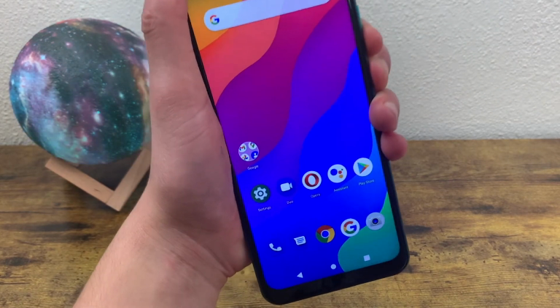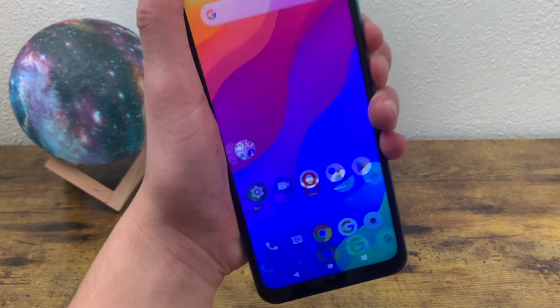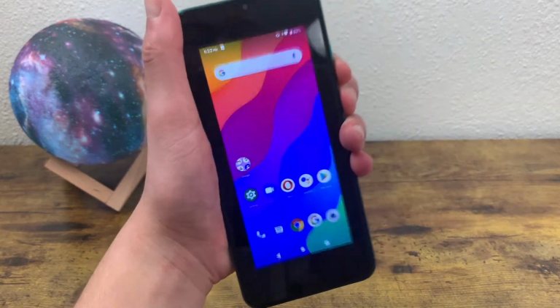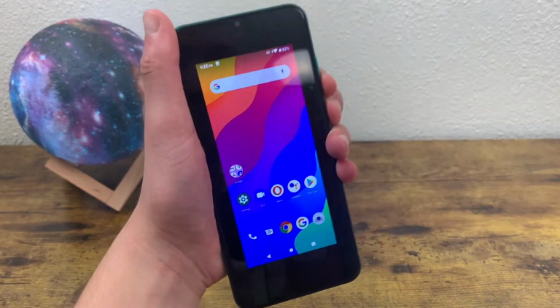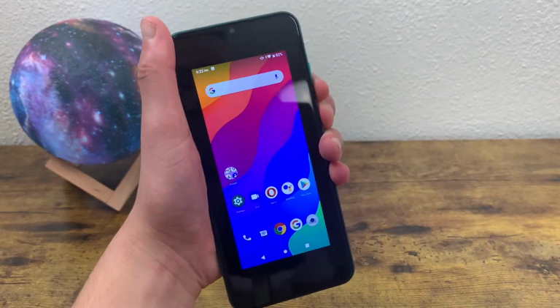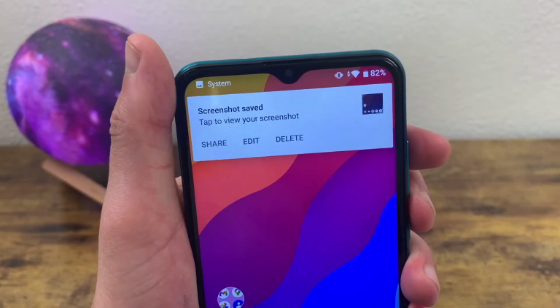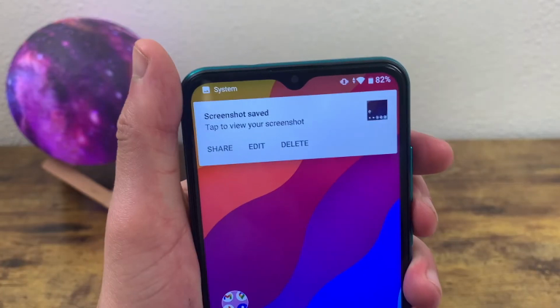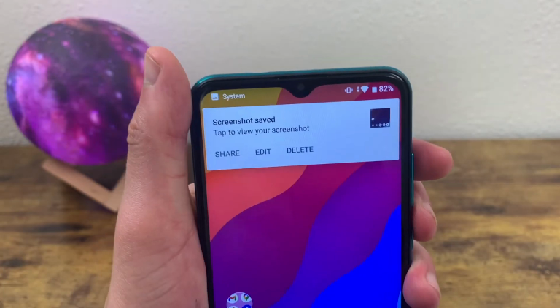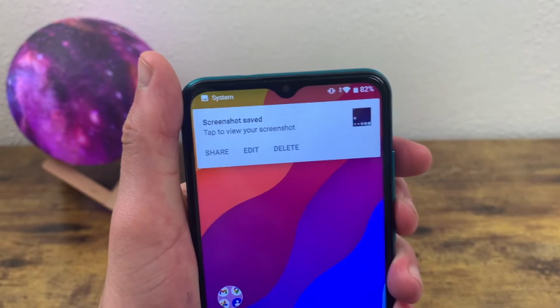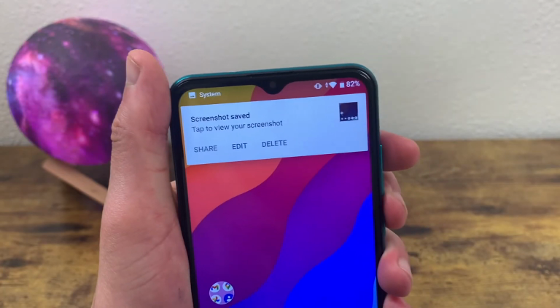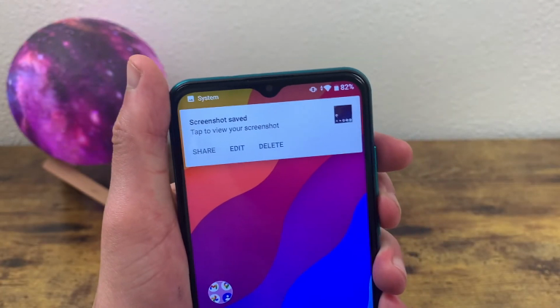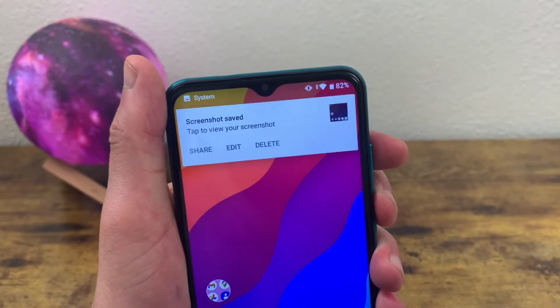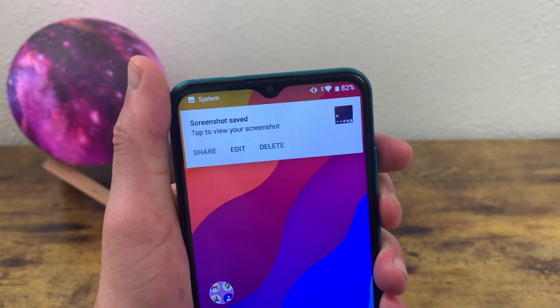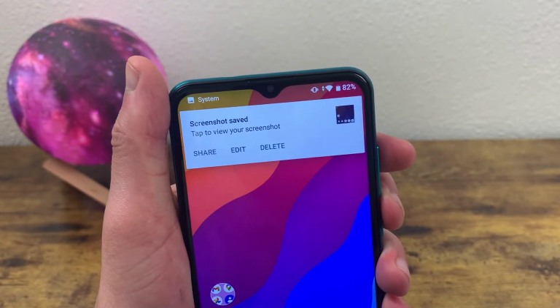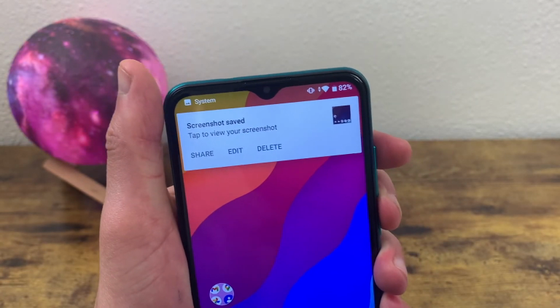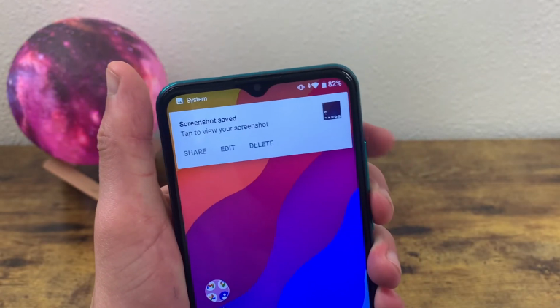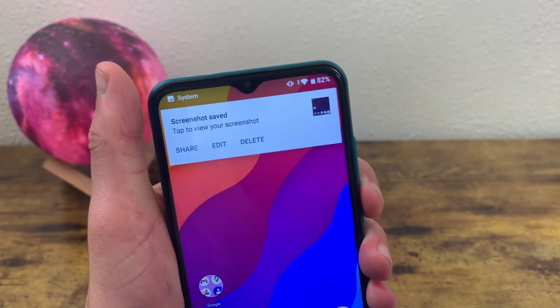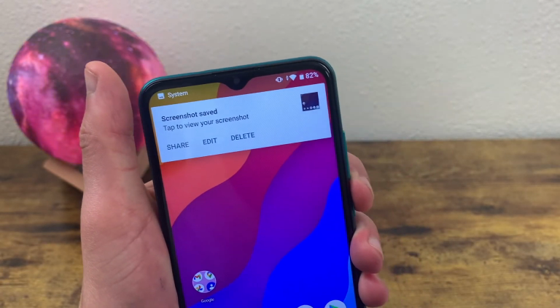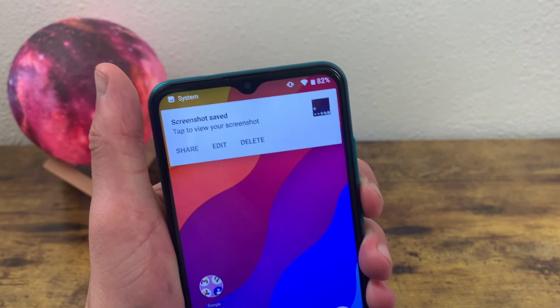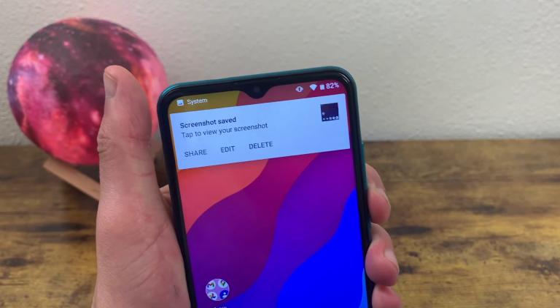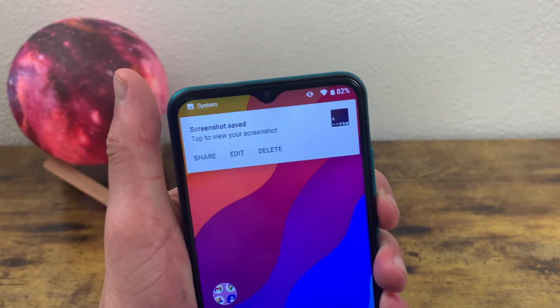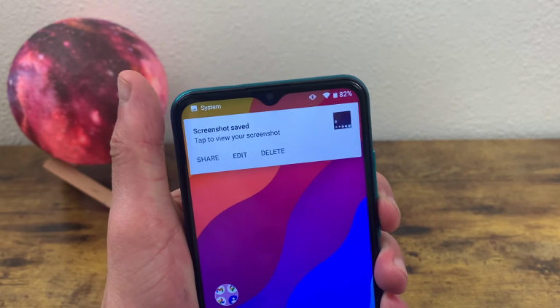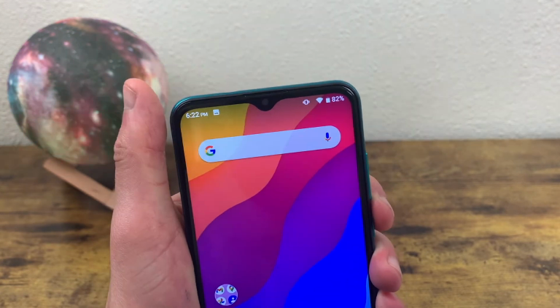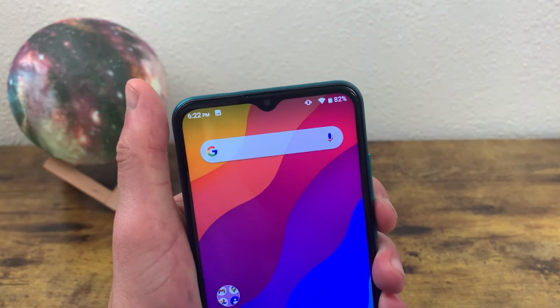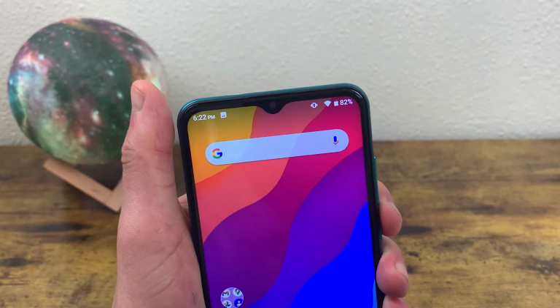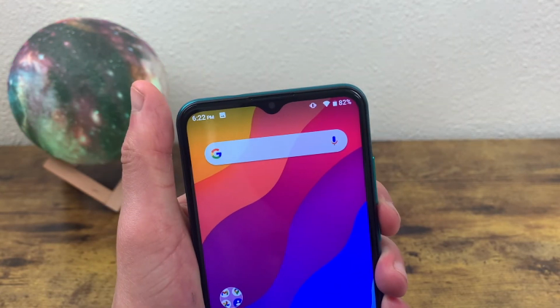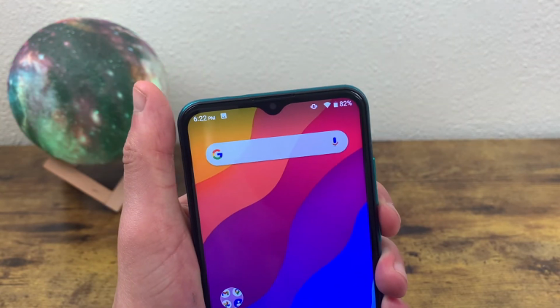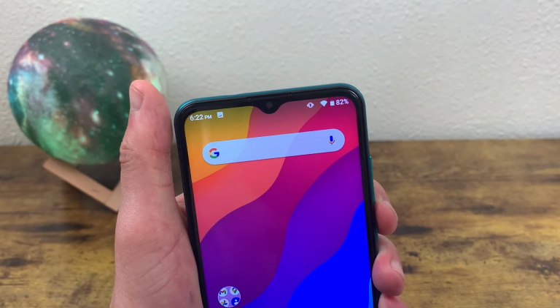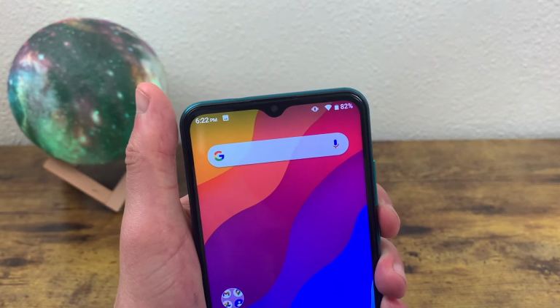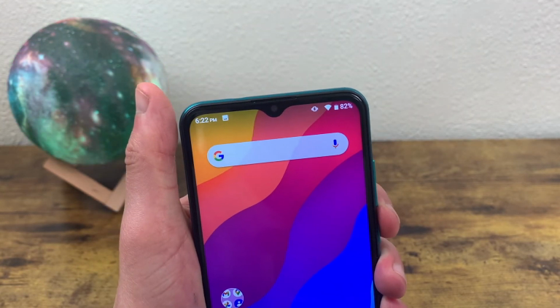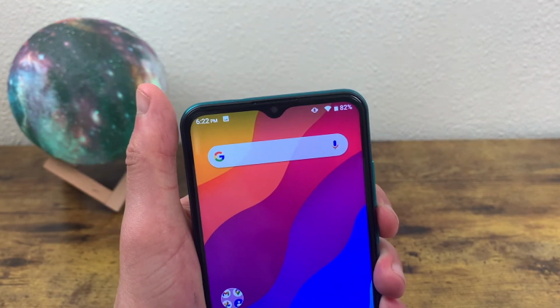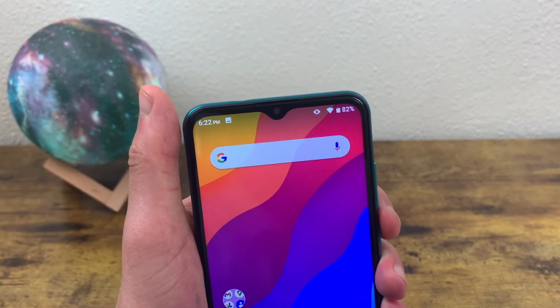You'll see. And there you have it — that's exactly how you take a screenshot with the Blue G50 Mega.